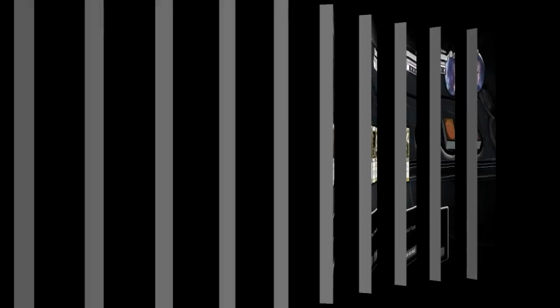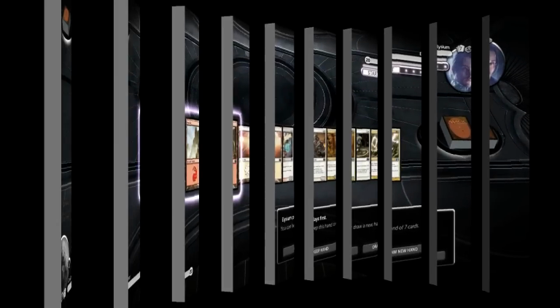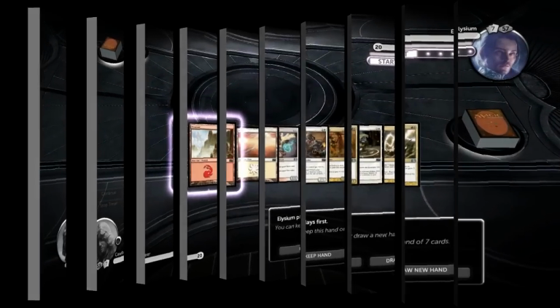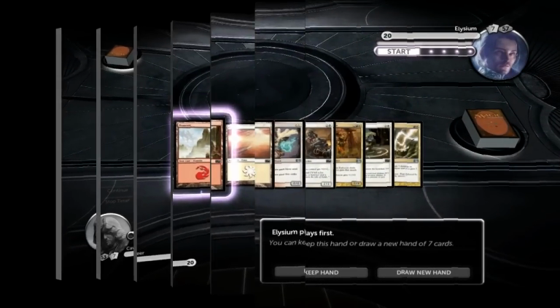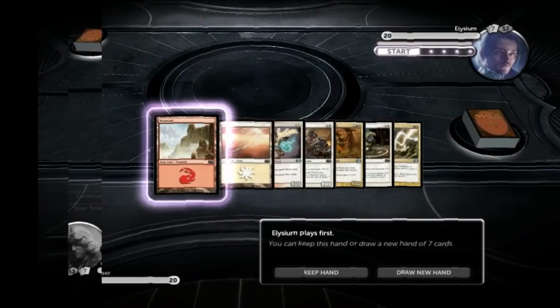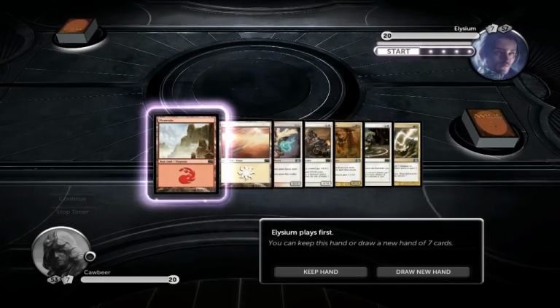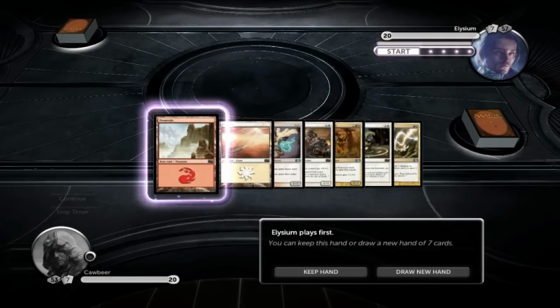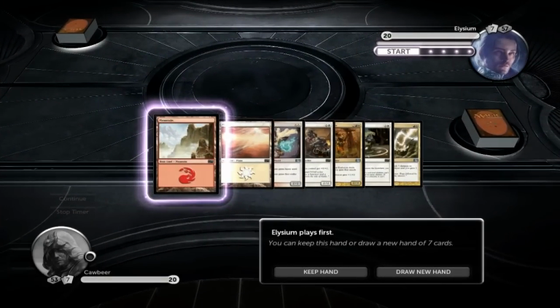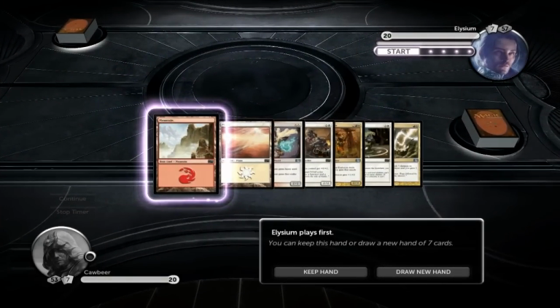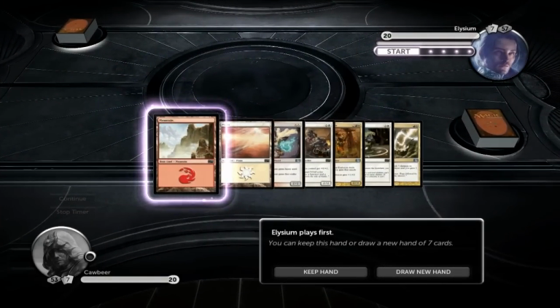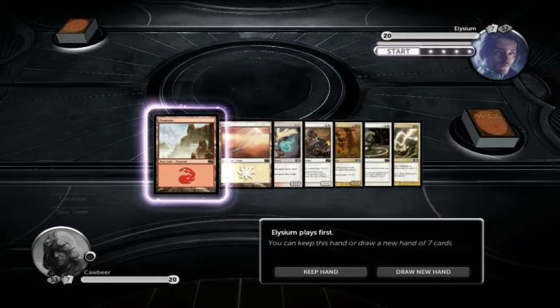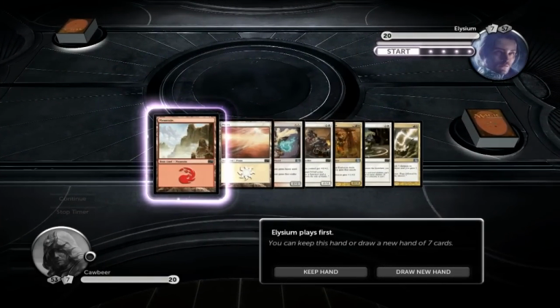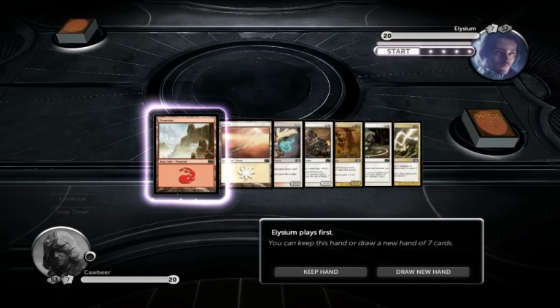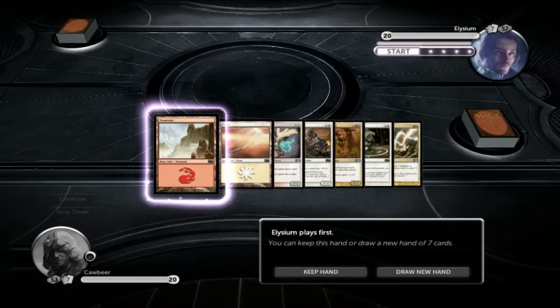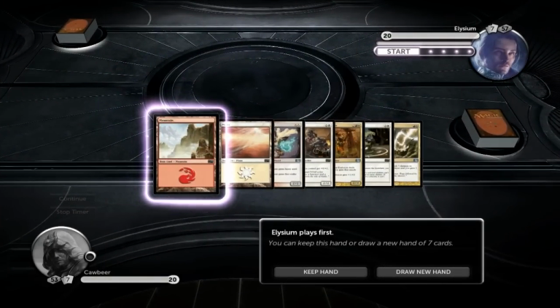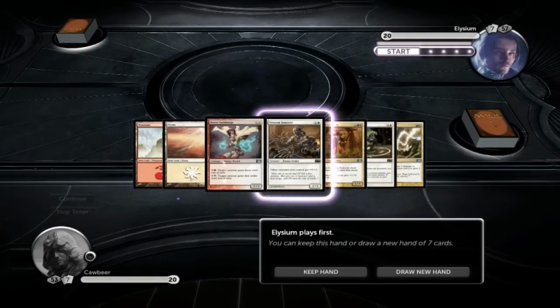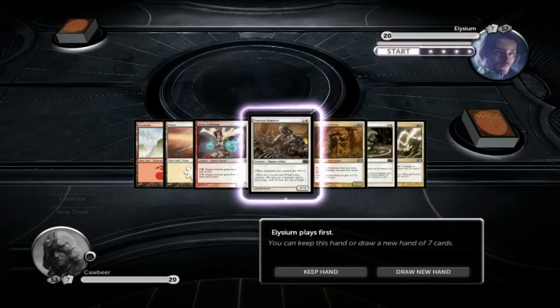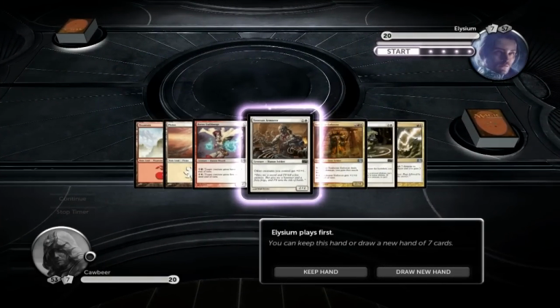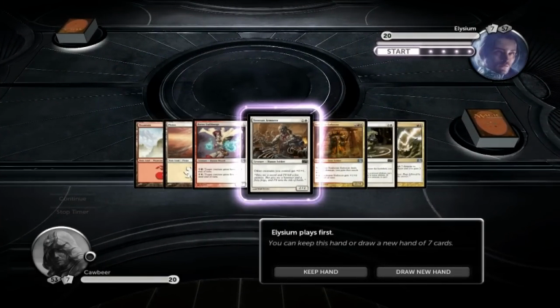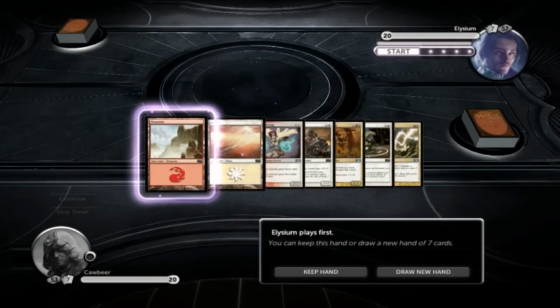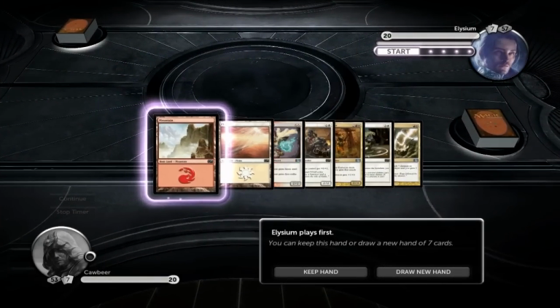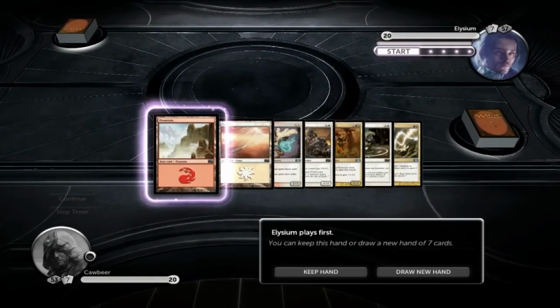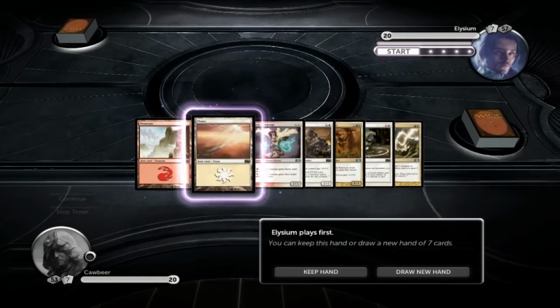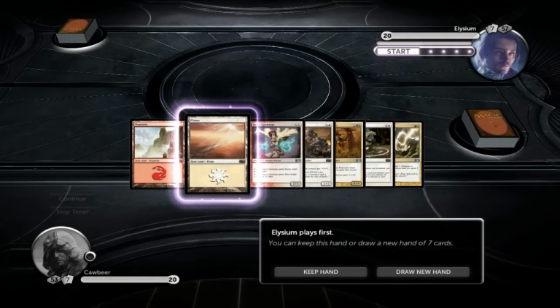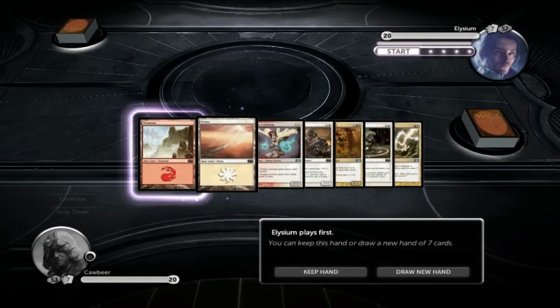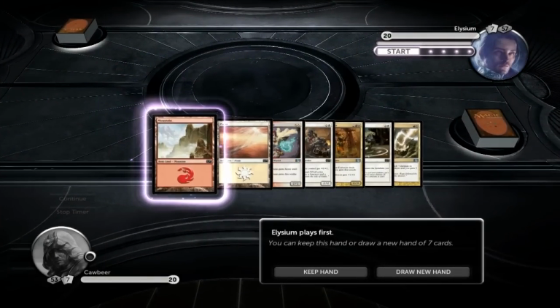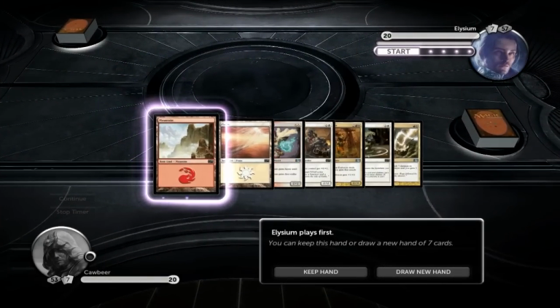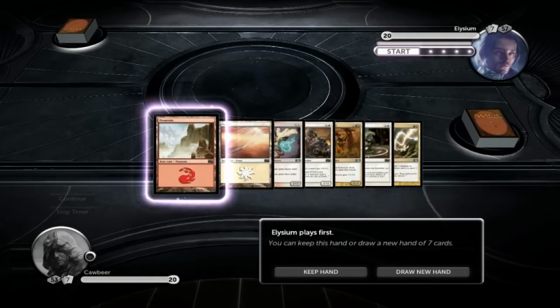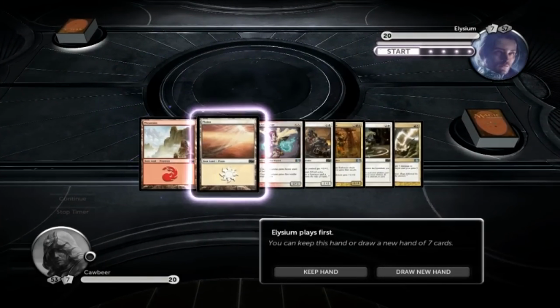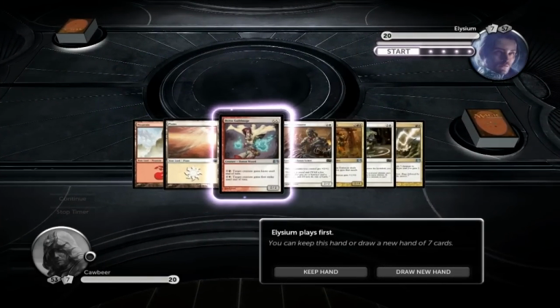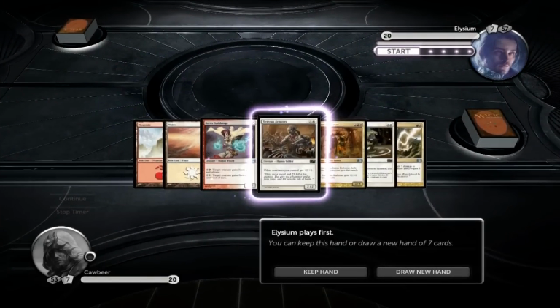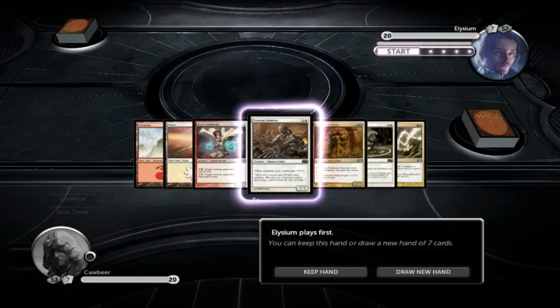Hey guys, welcome back to some Cobbeer TV. We are now running the Red Blue Red White deck, the new Act of War.